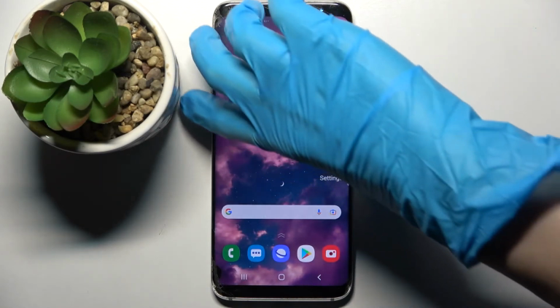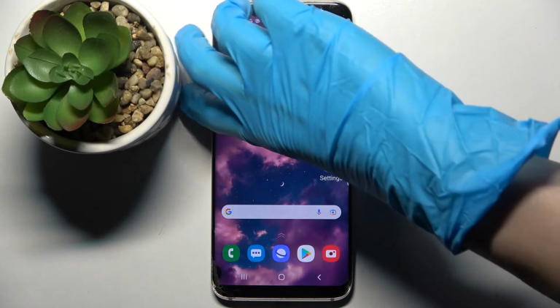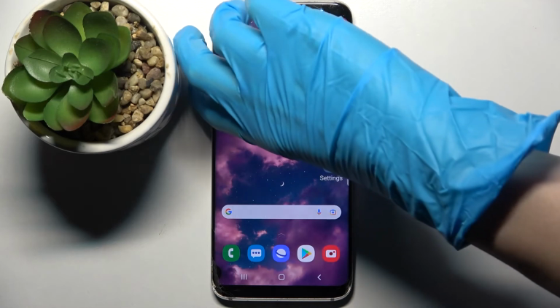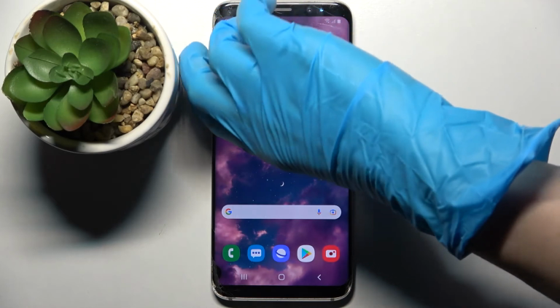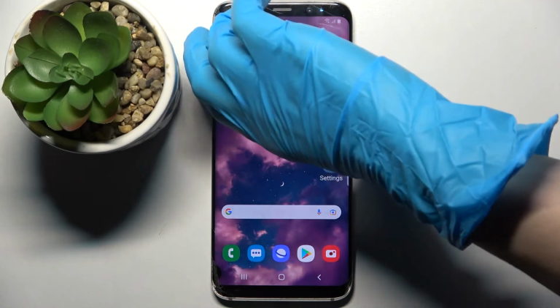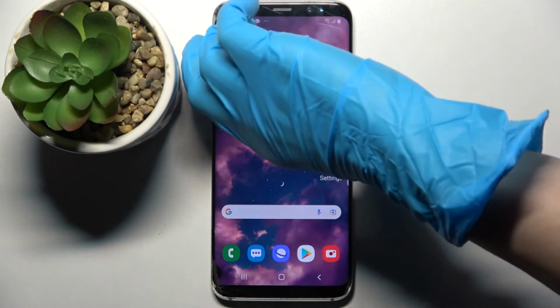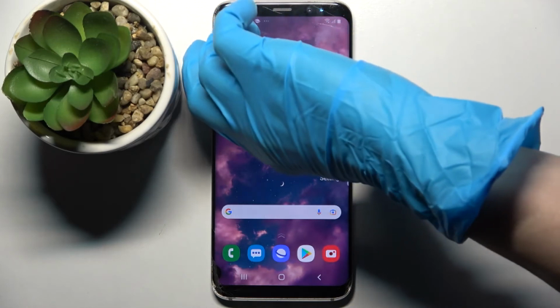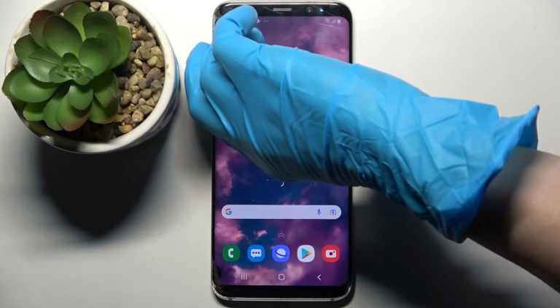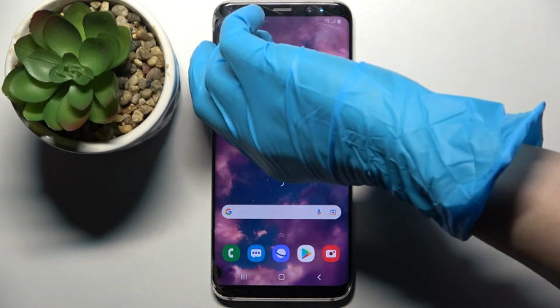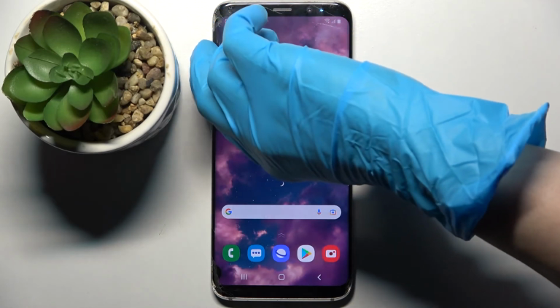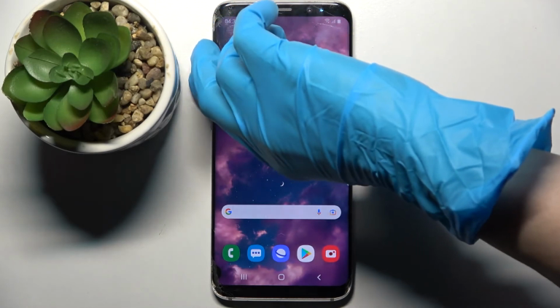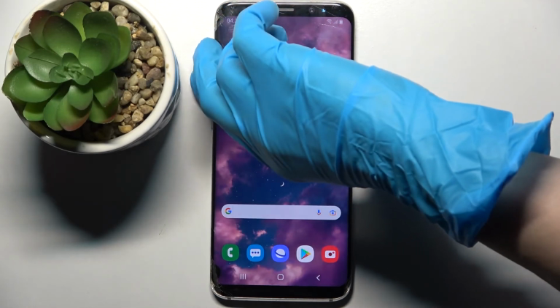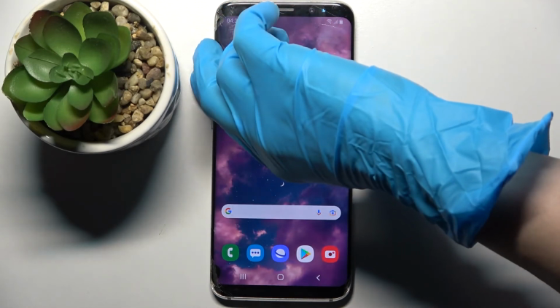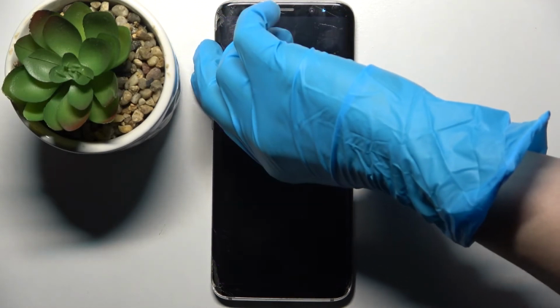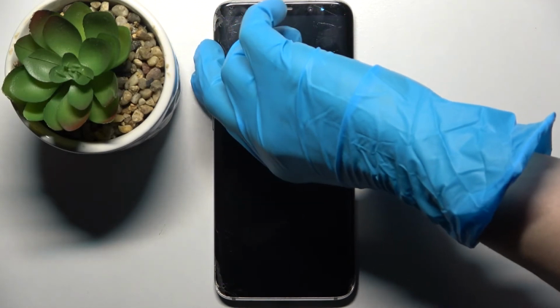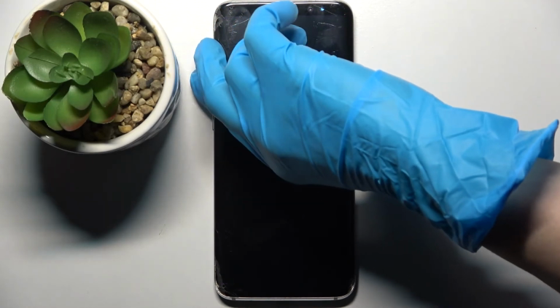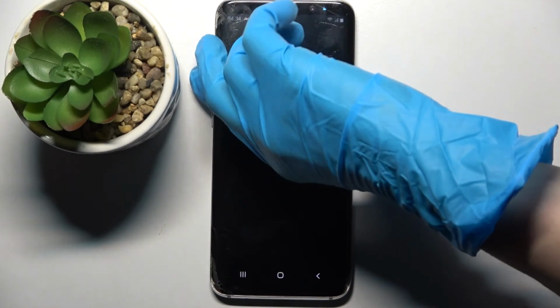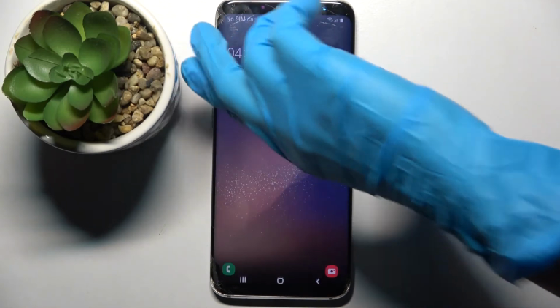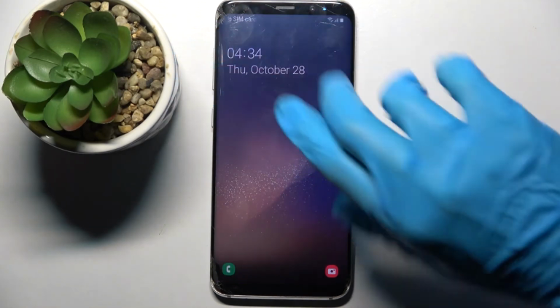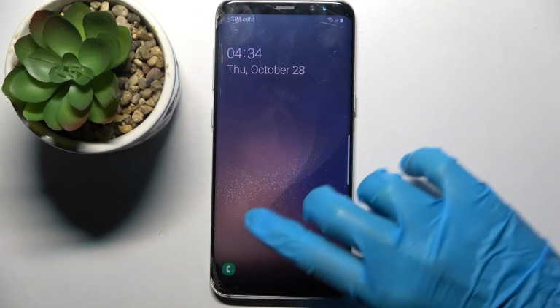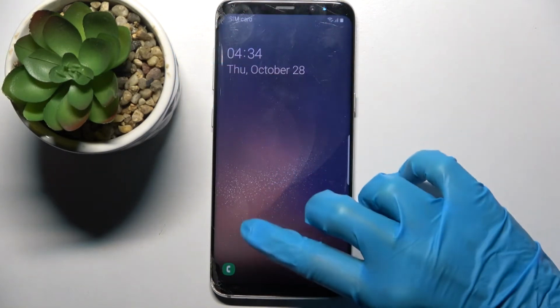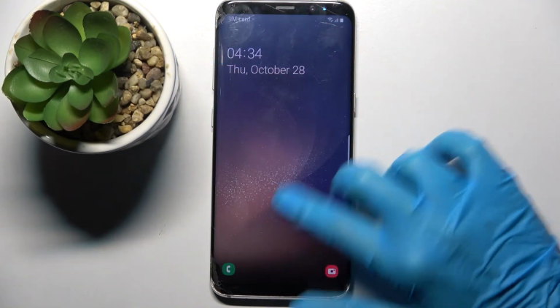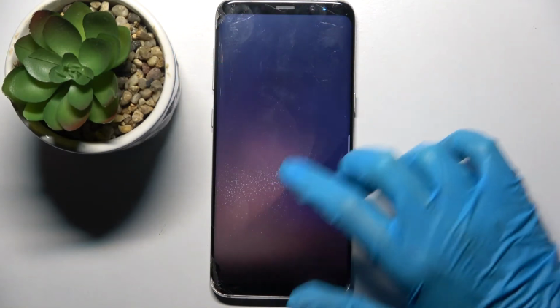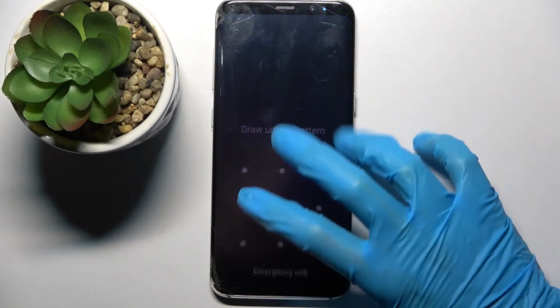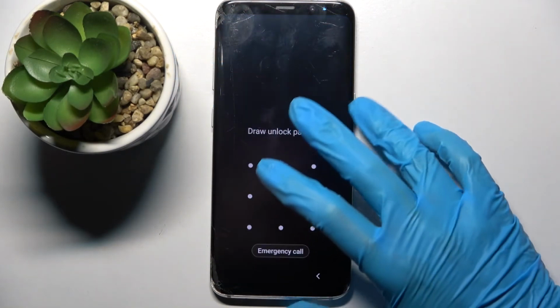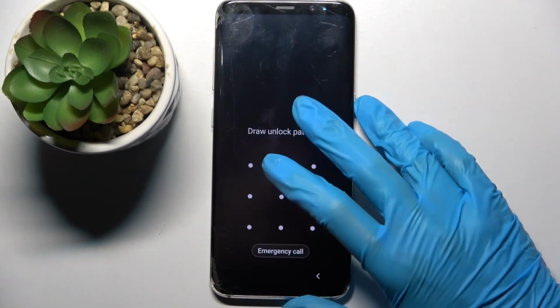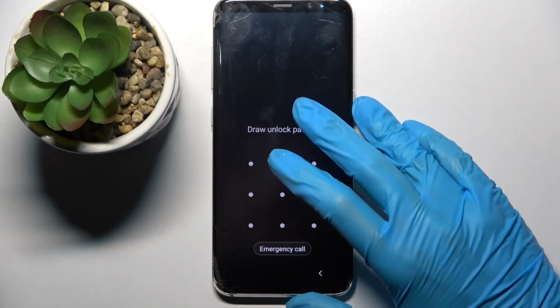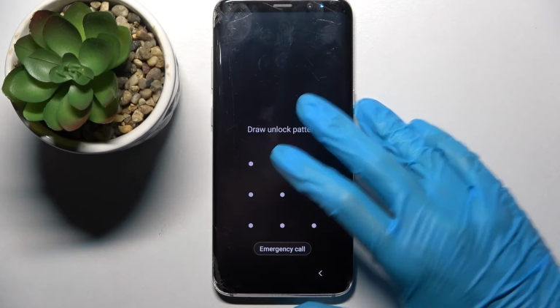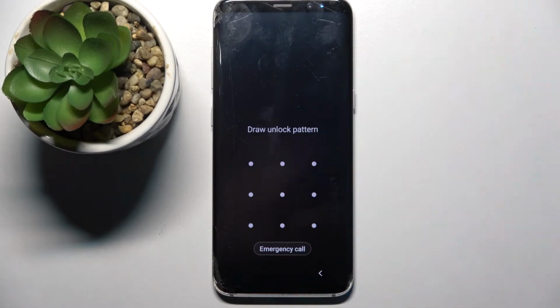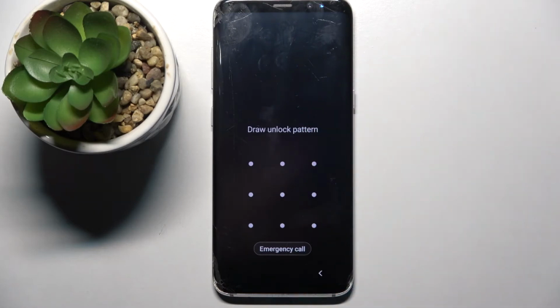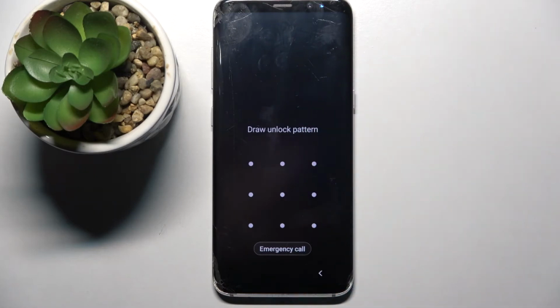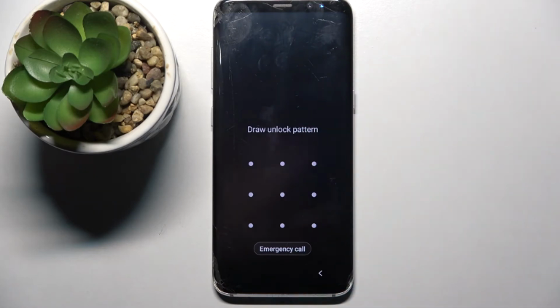Now when I turn off my screen and then turn it back on, I can see that the pattern is now required.